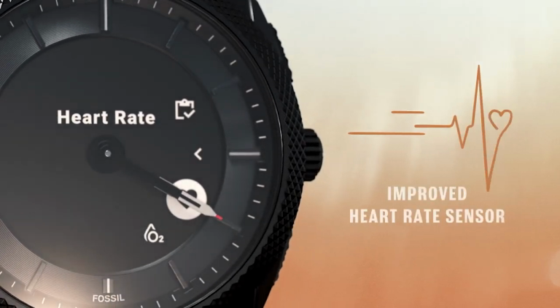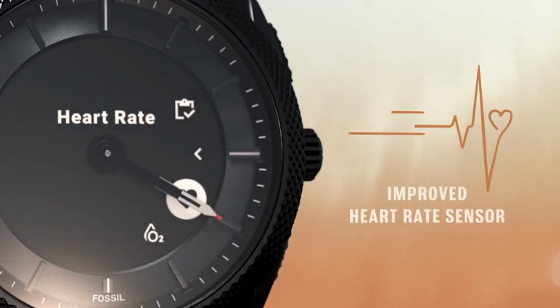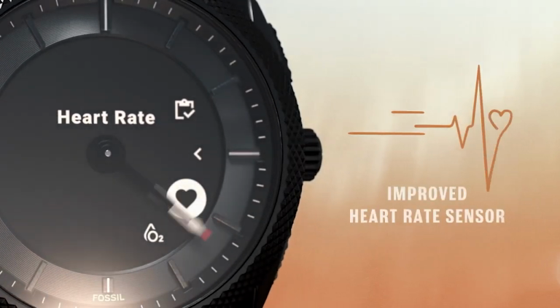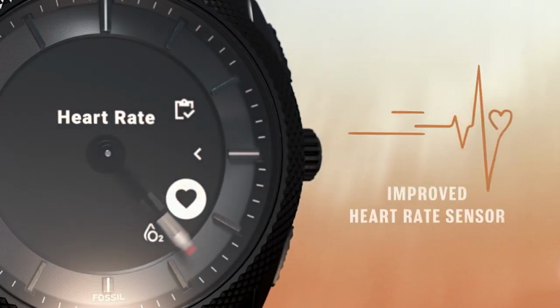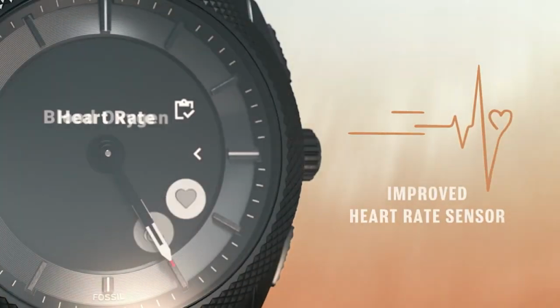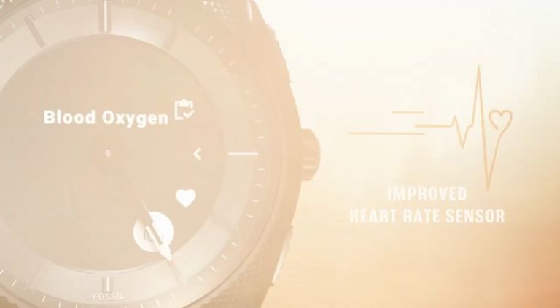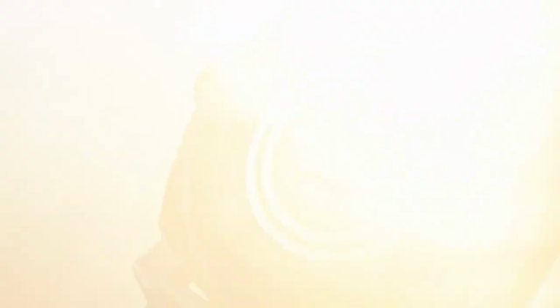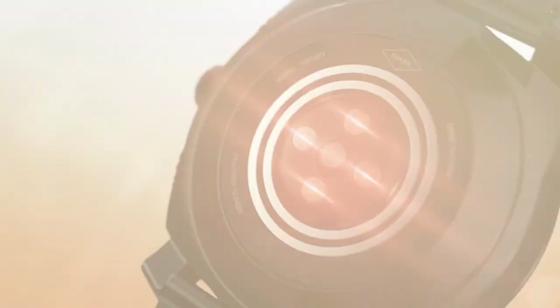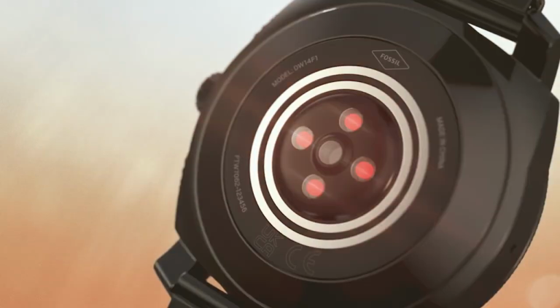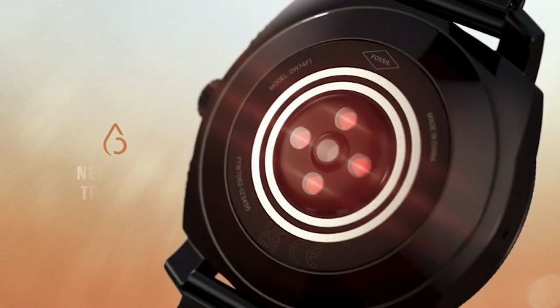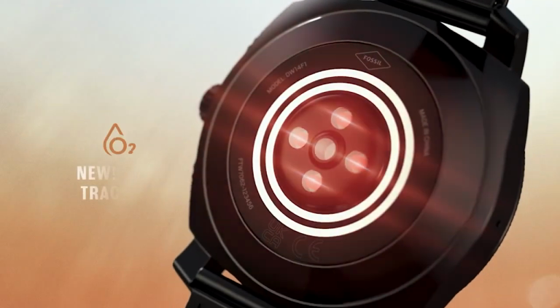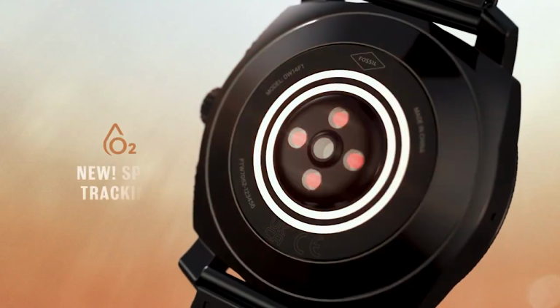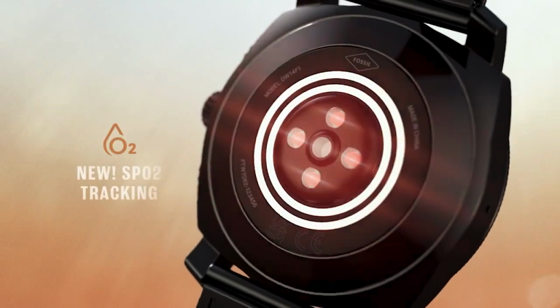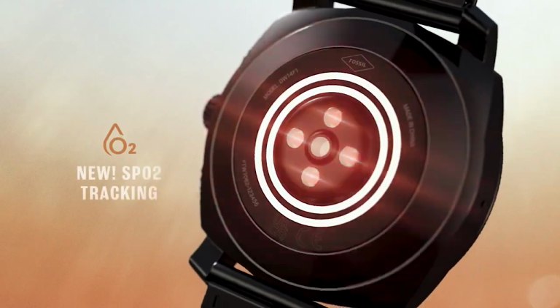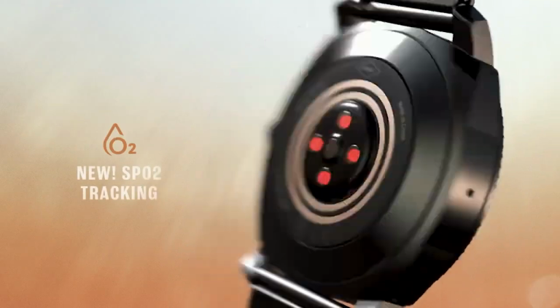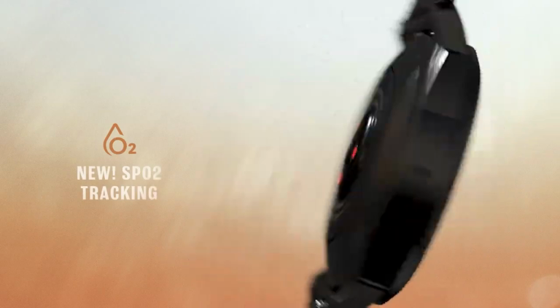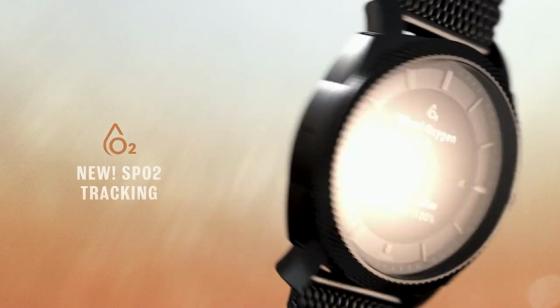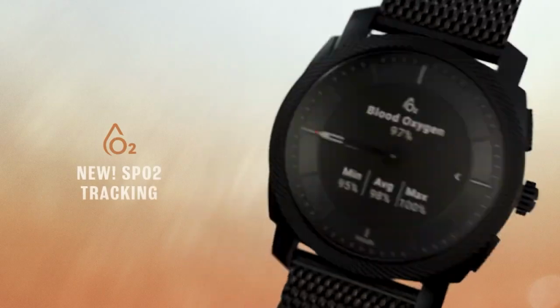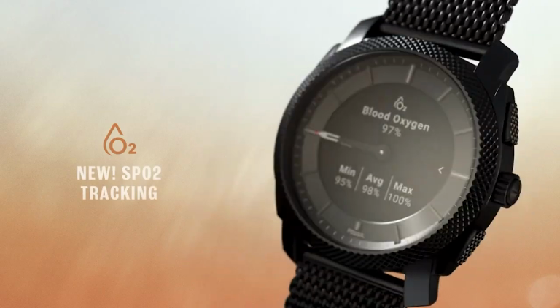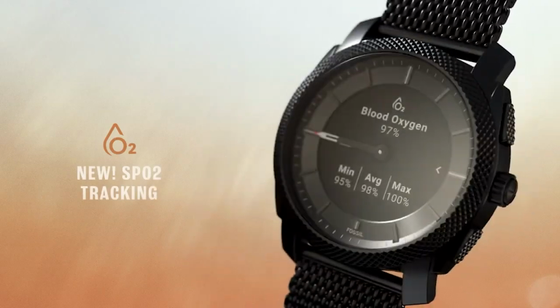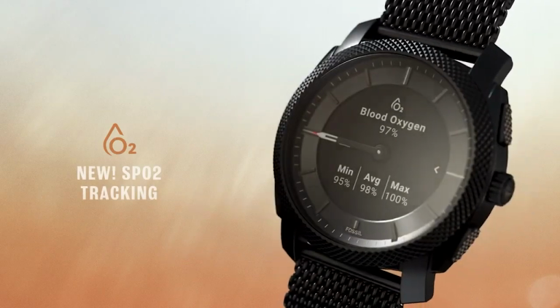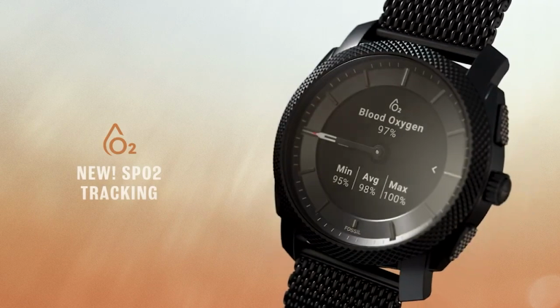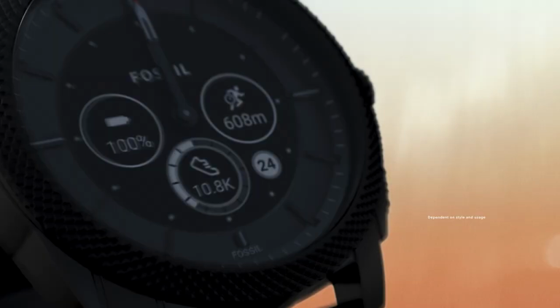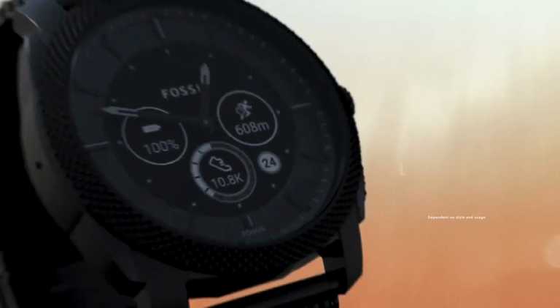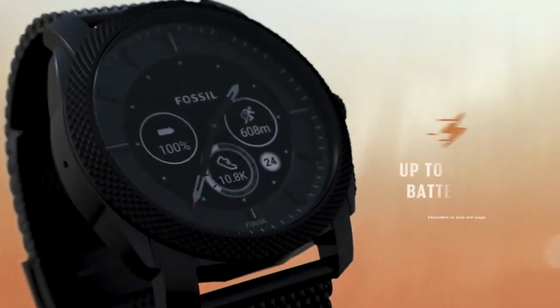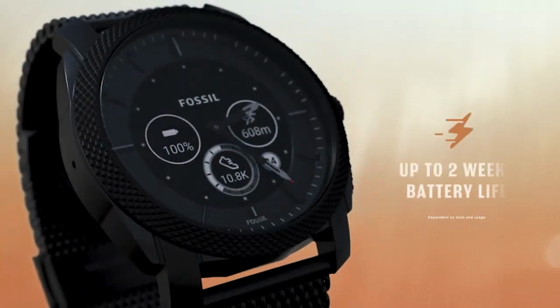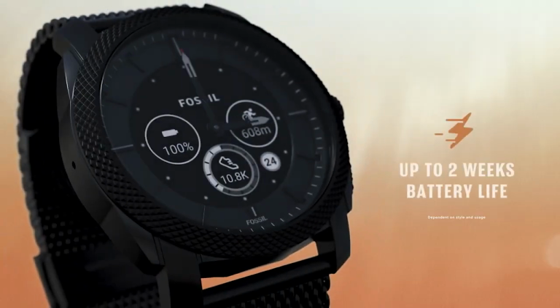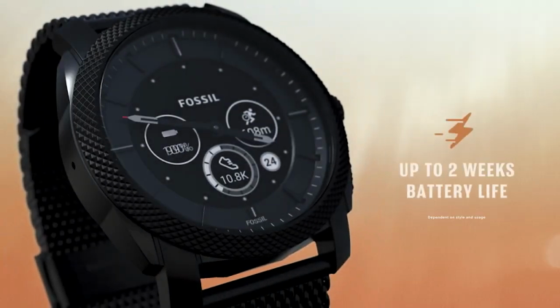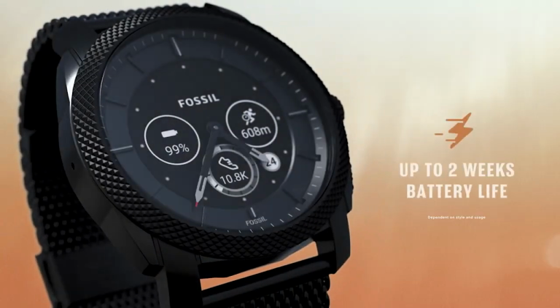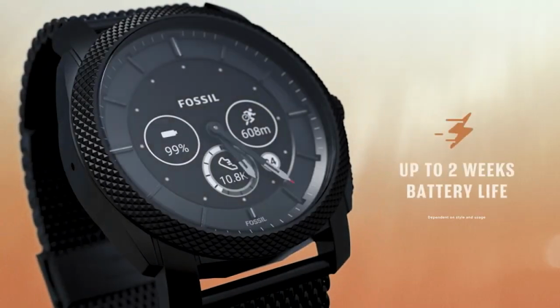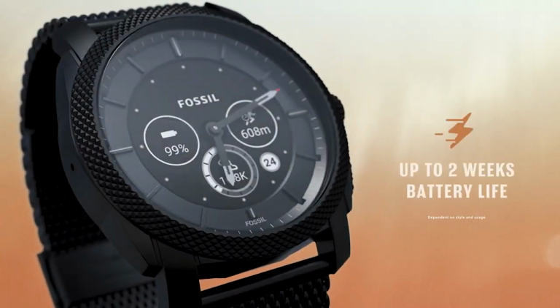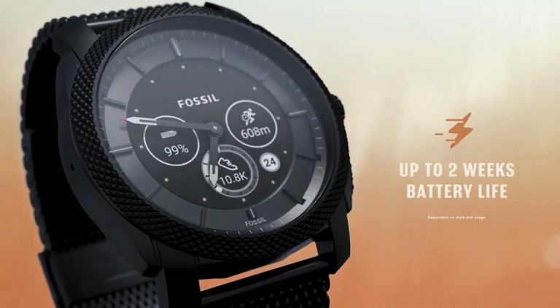On a final note, this is the best e-ink smartwatch you can buy if you are willing to spend $200.